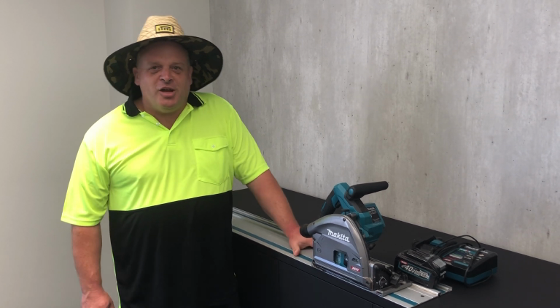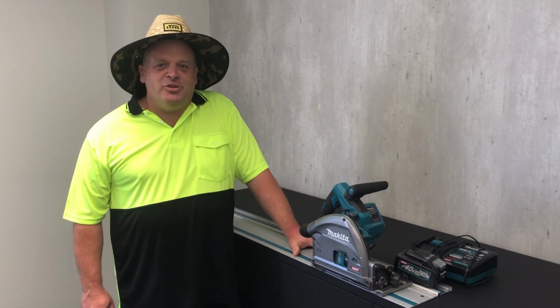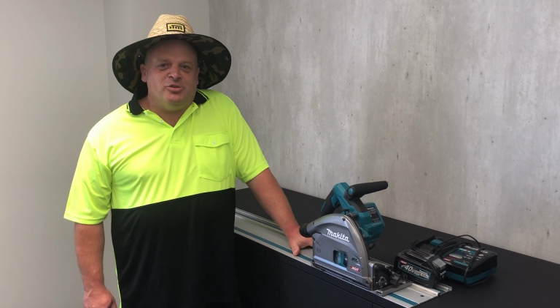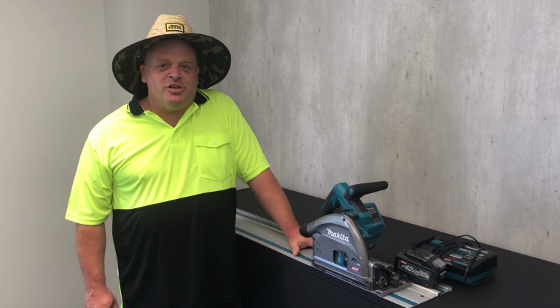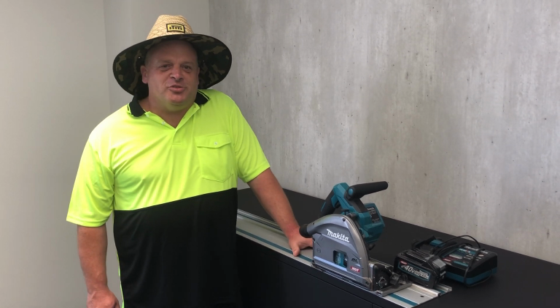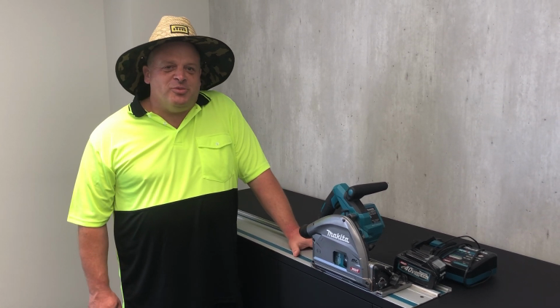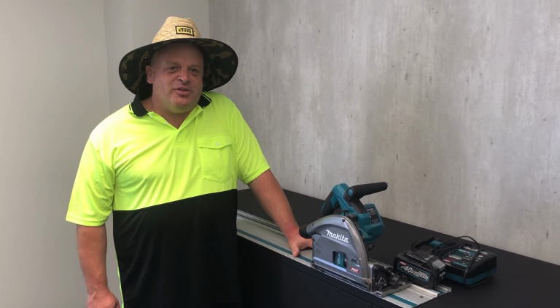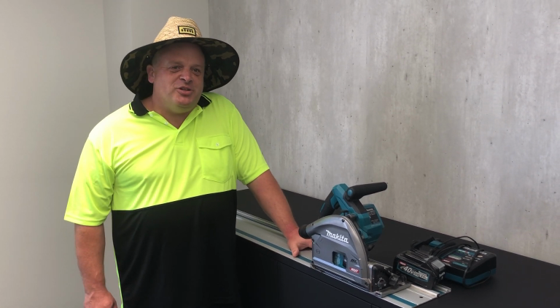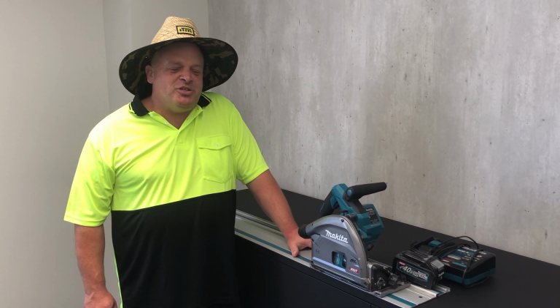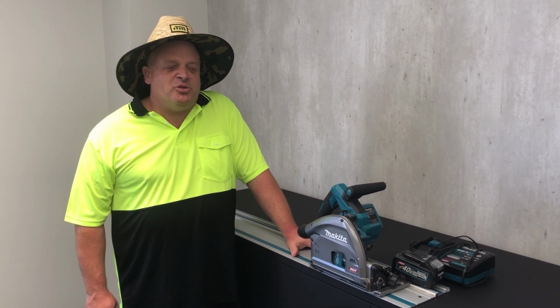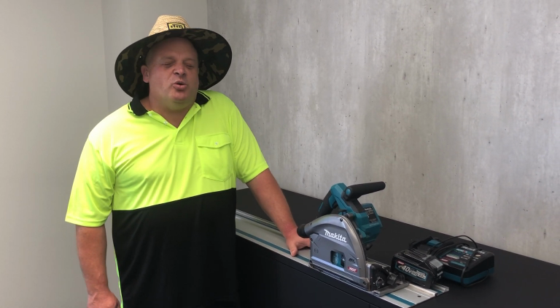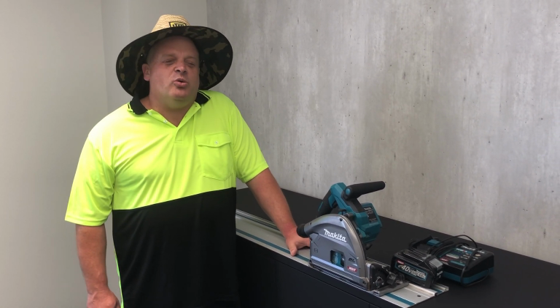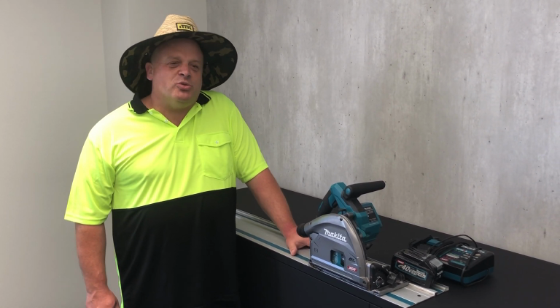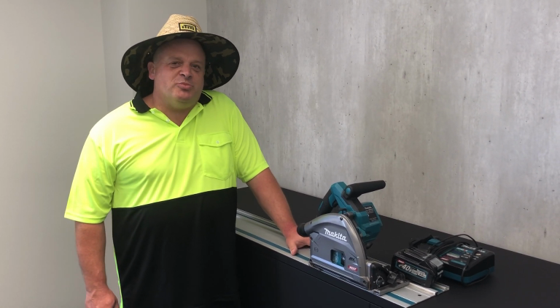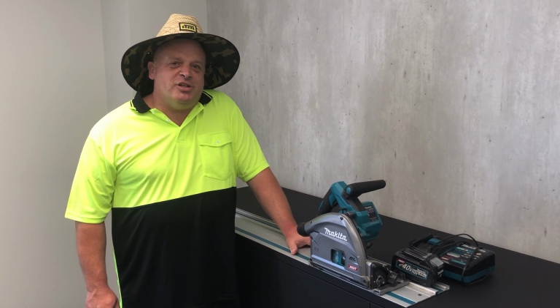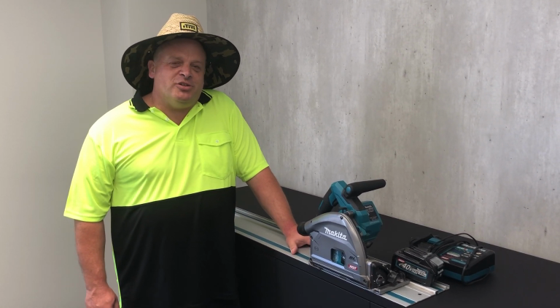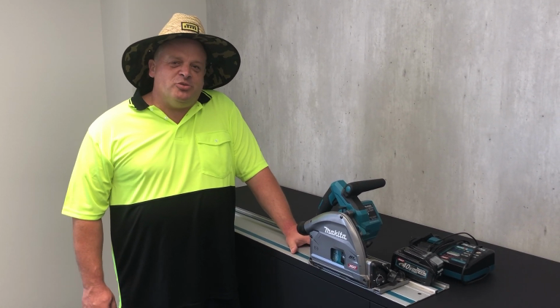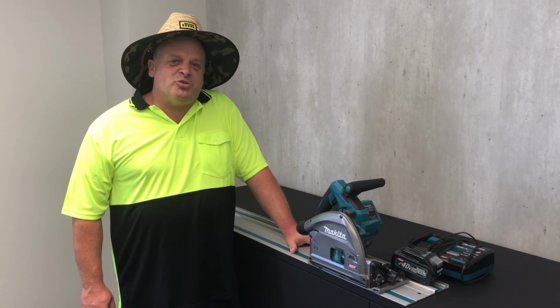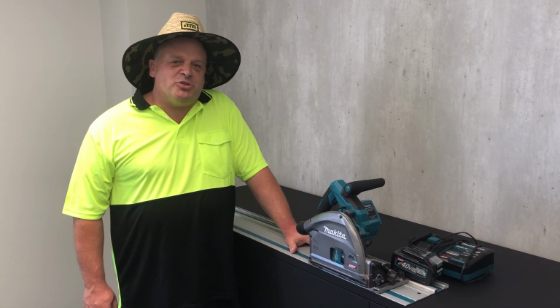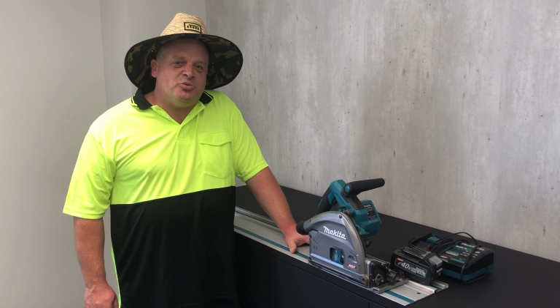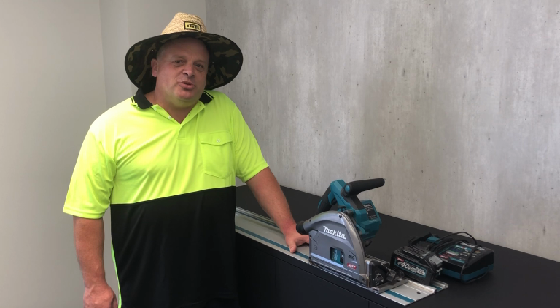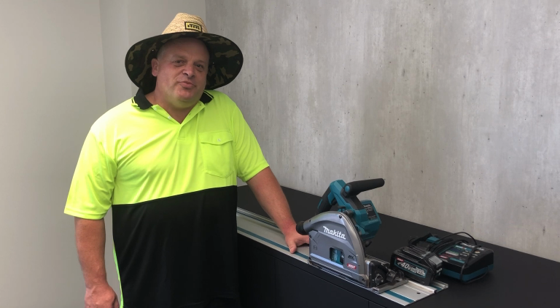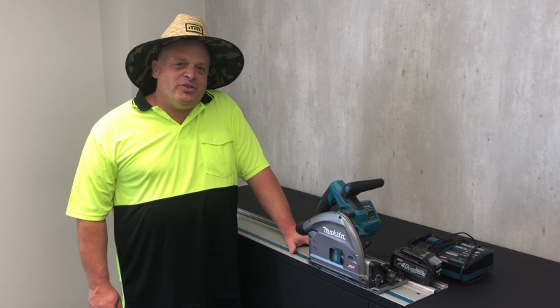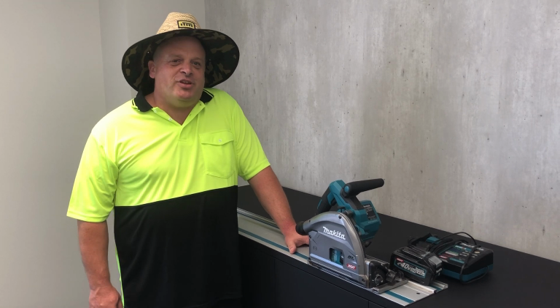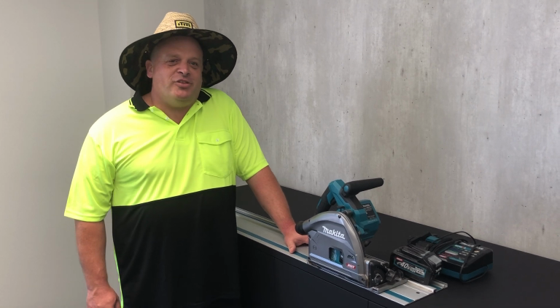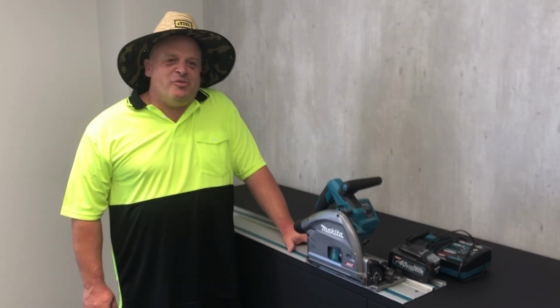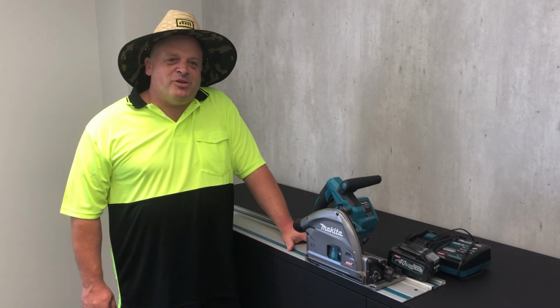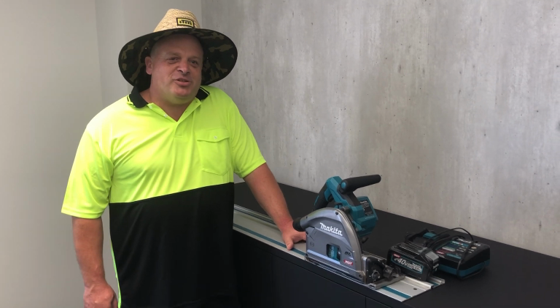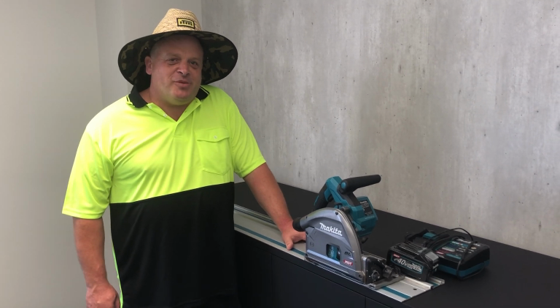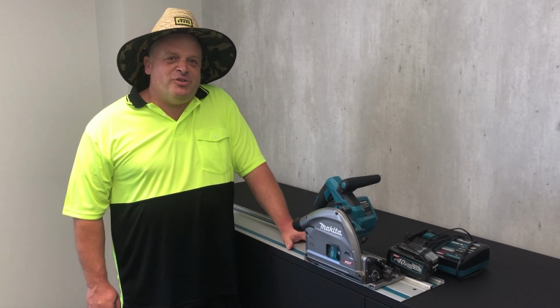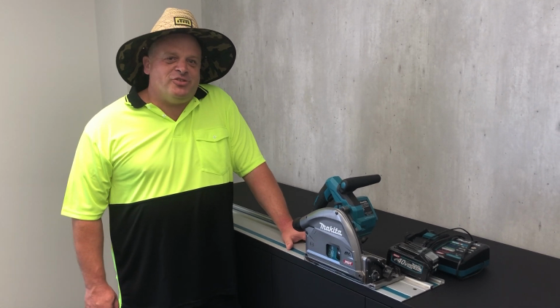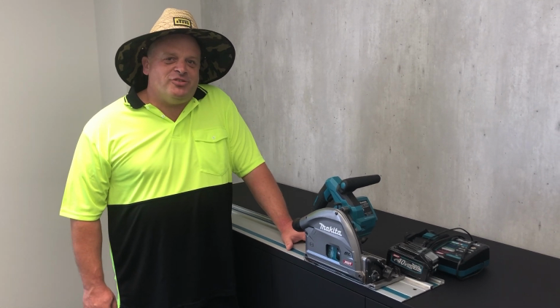Come in and talk to us about these — these are an awesome deal and an awesome saw. Thank you very much and come in and see us.